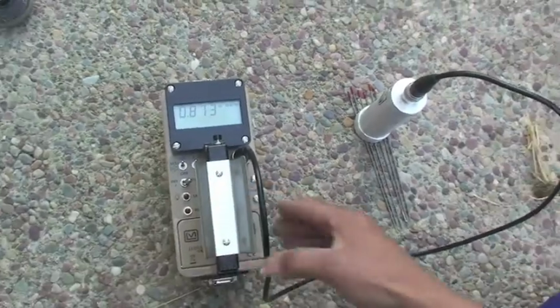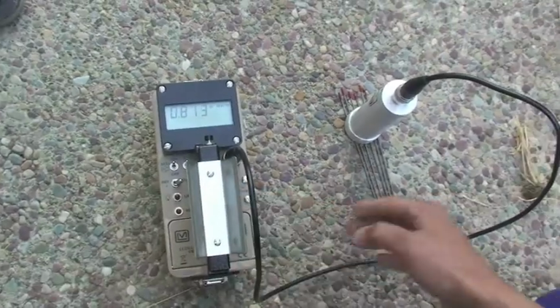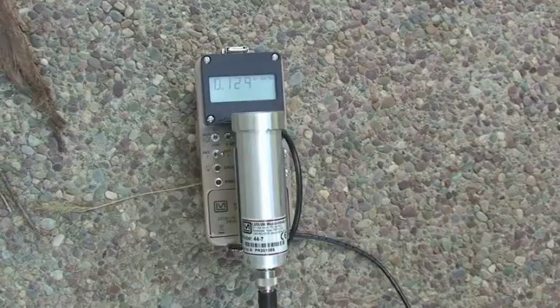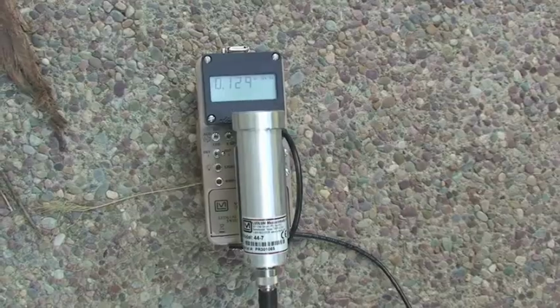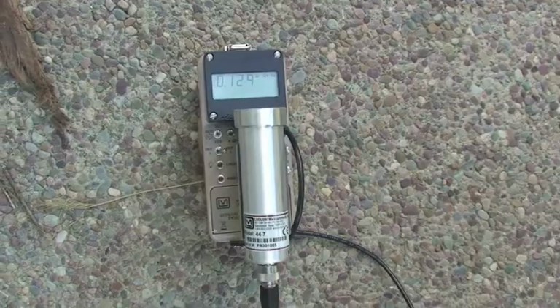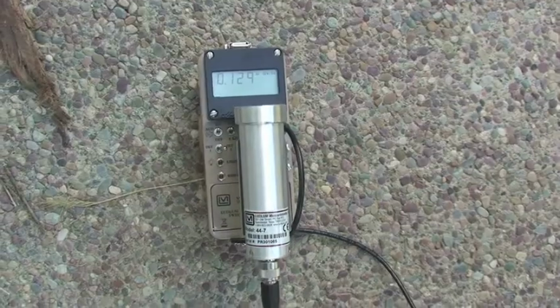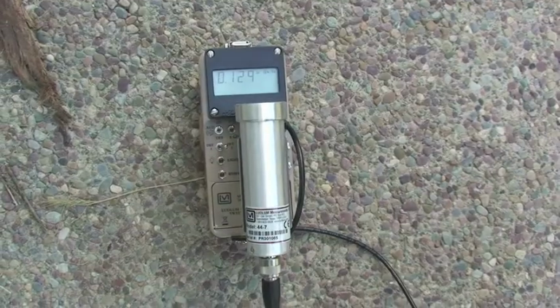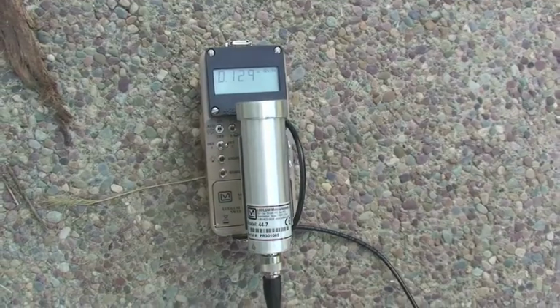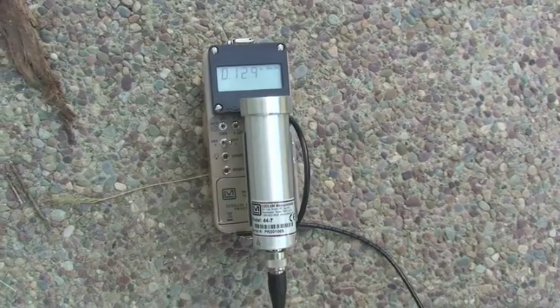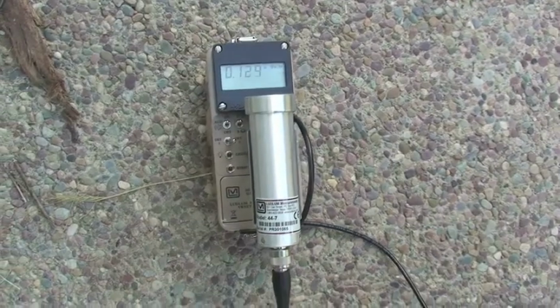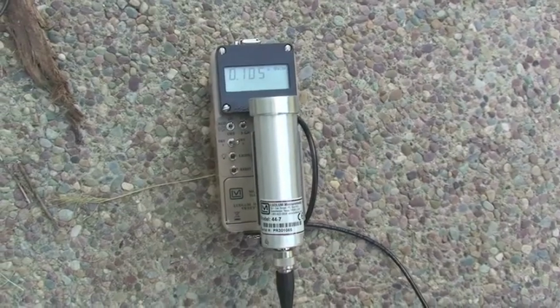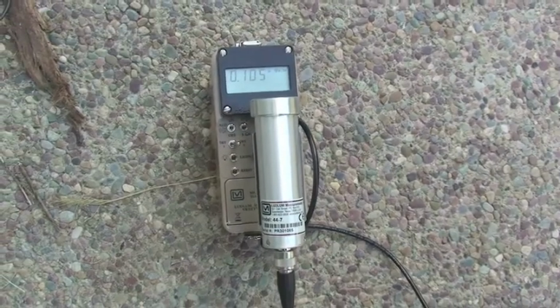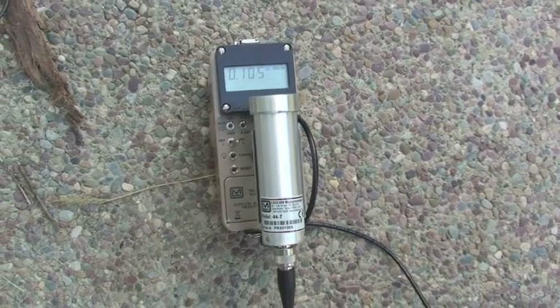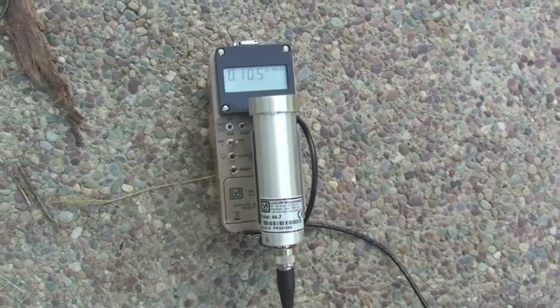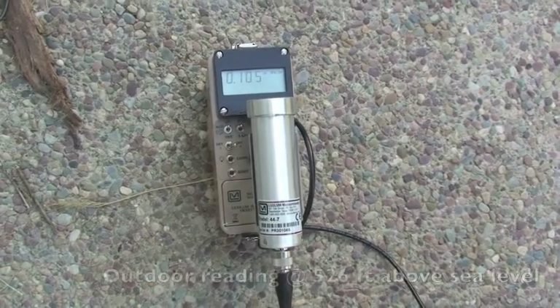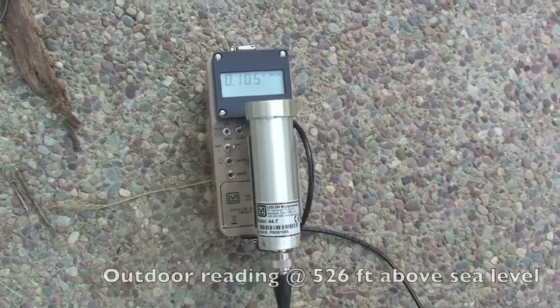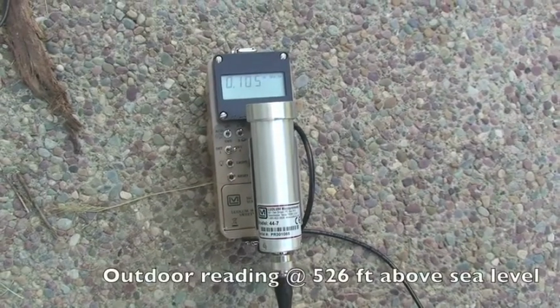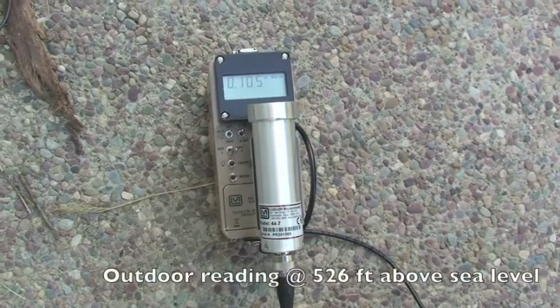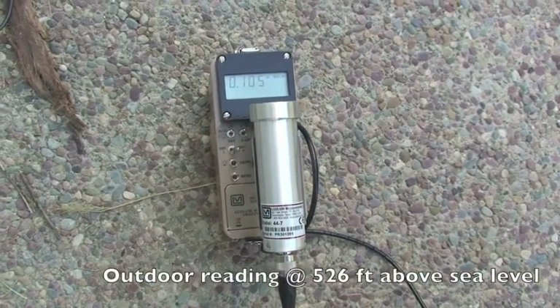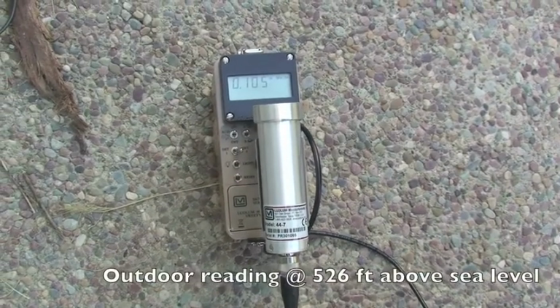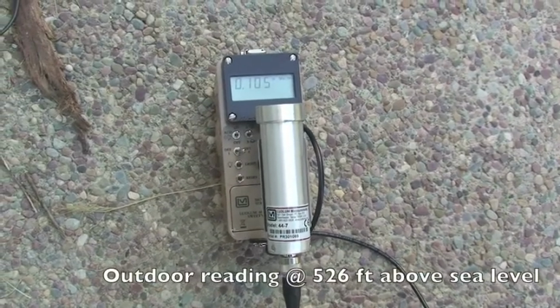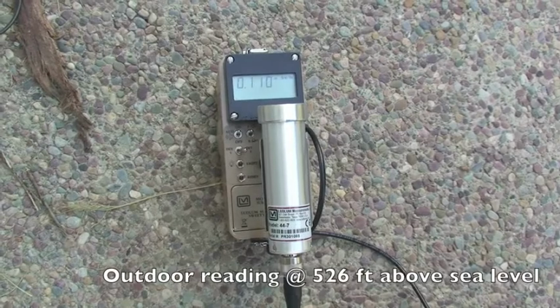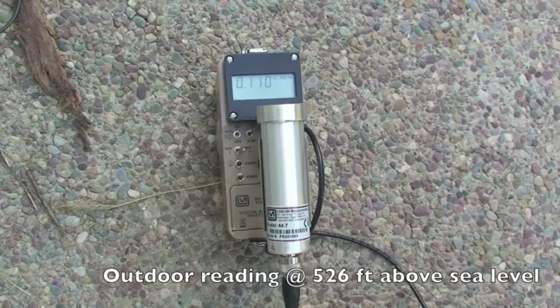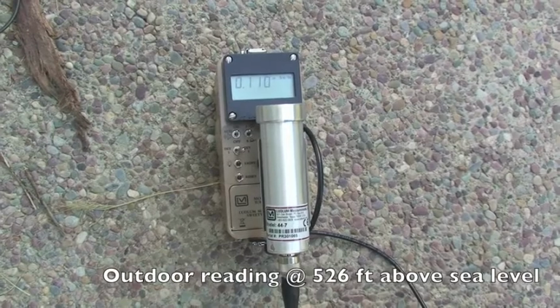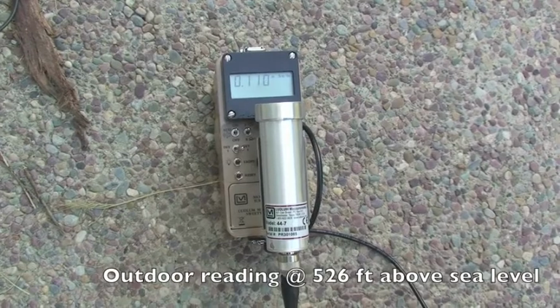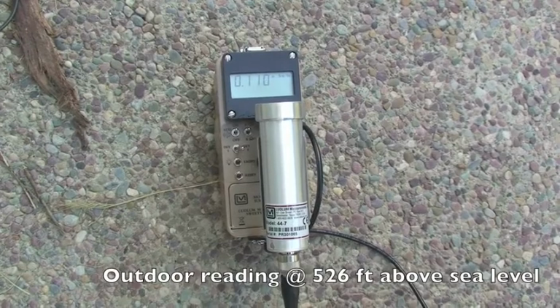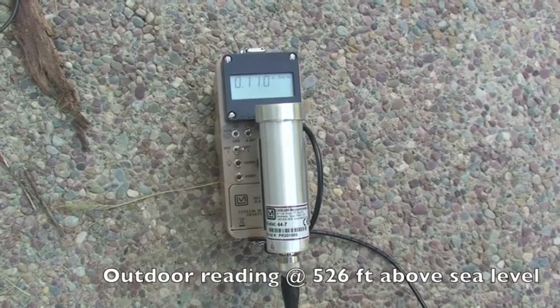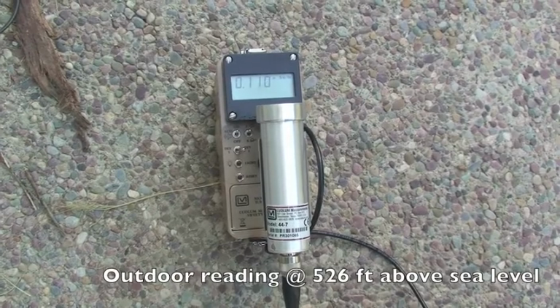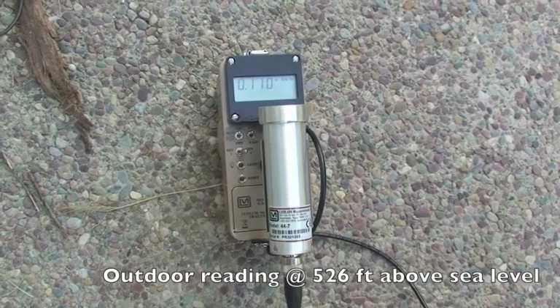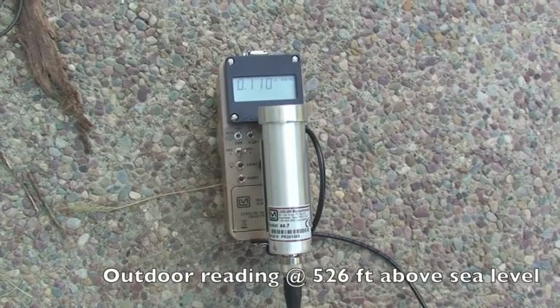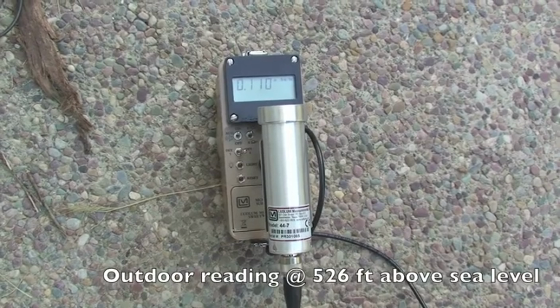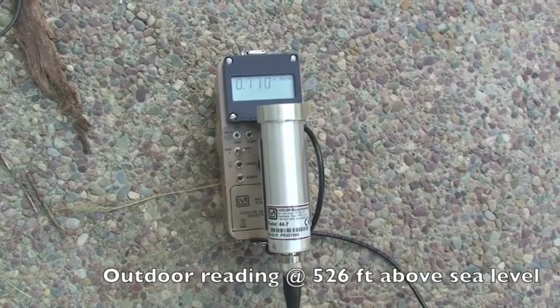This is the ambient reading — the atmospheric radiation reading.